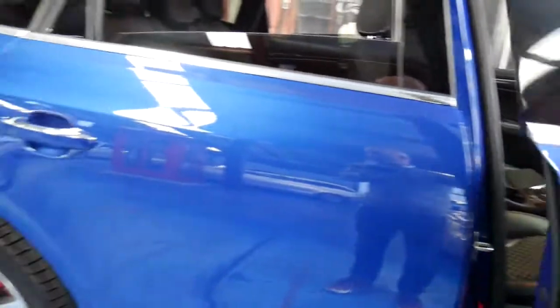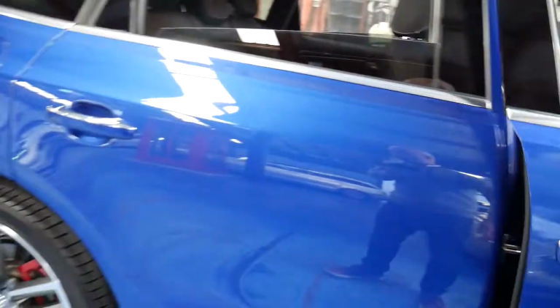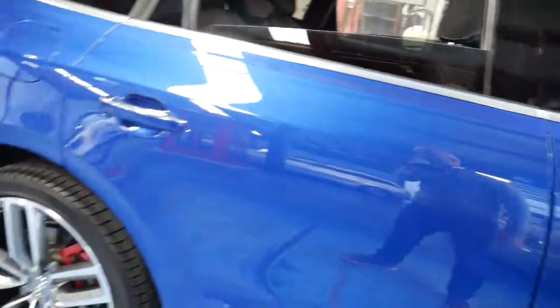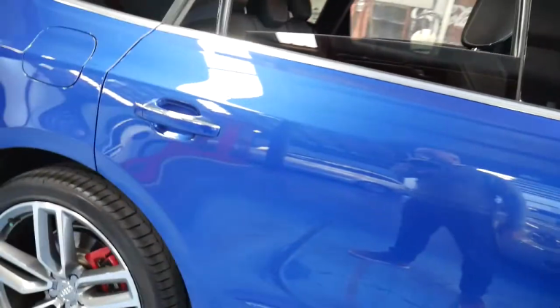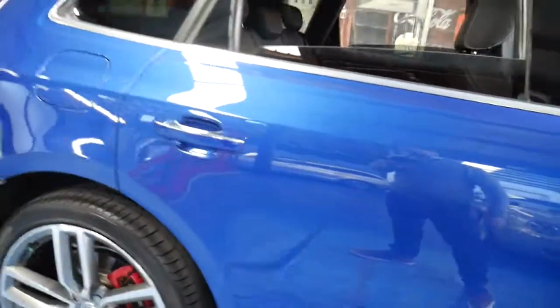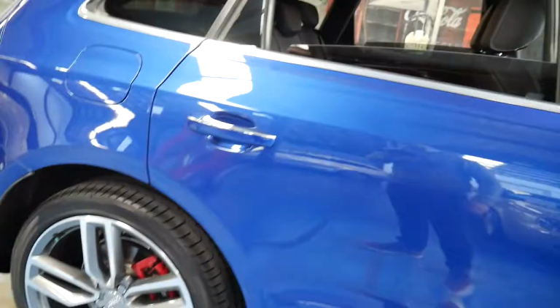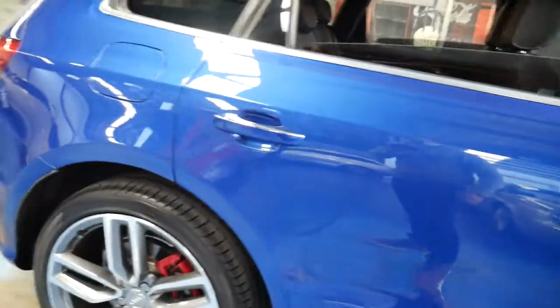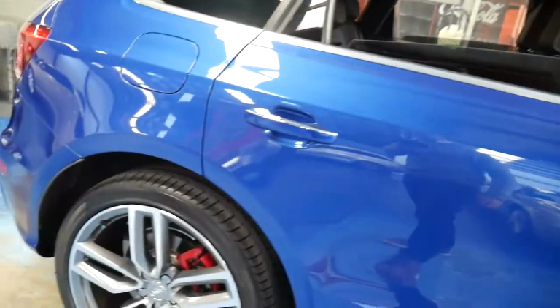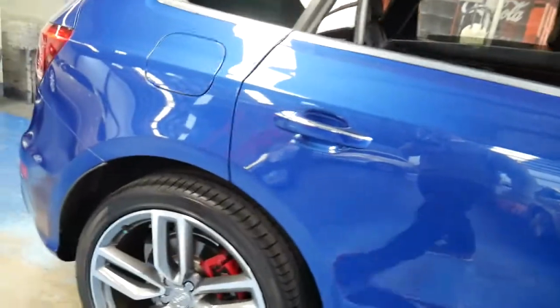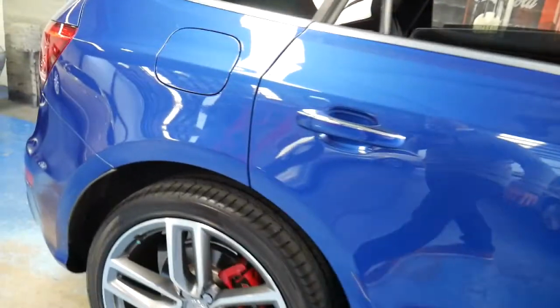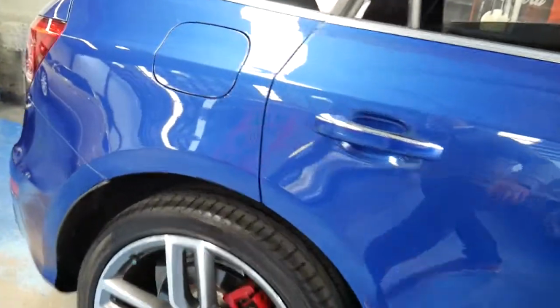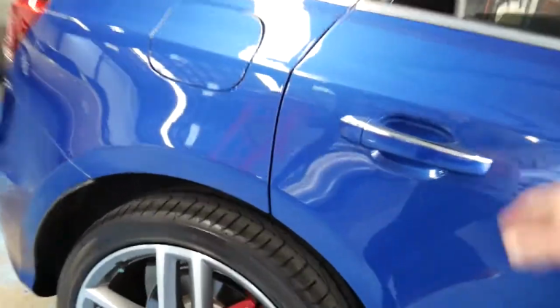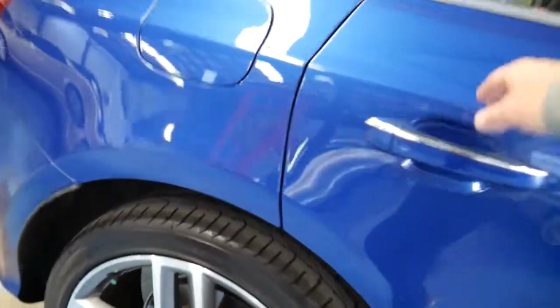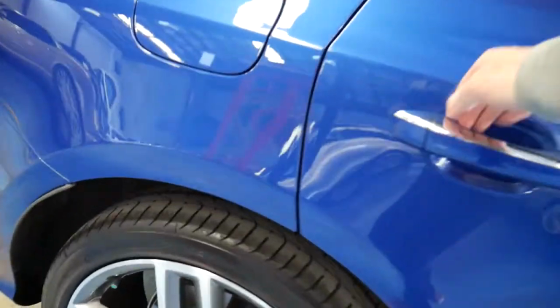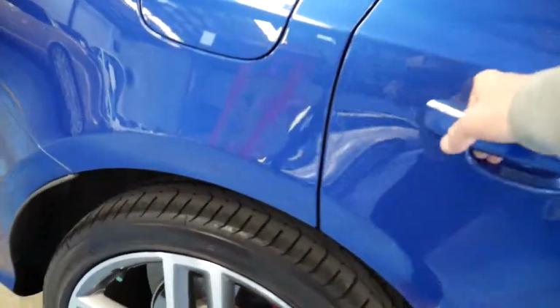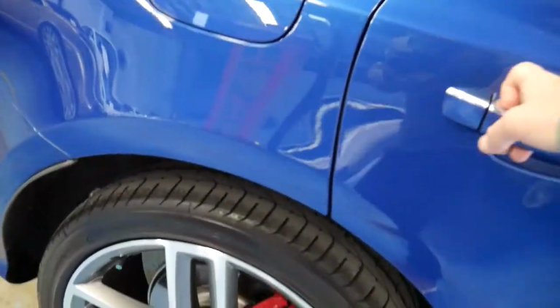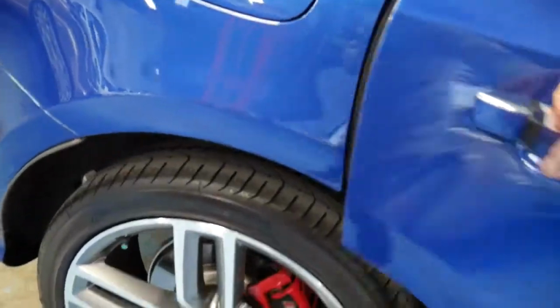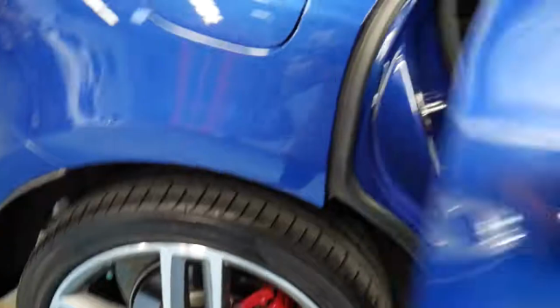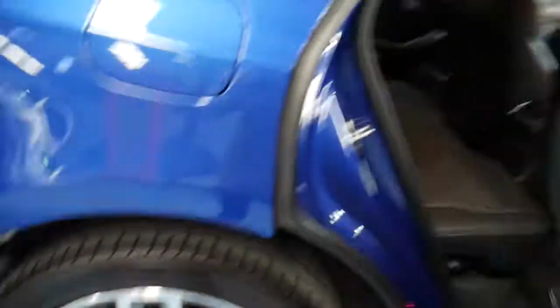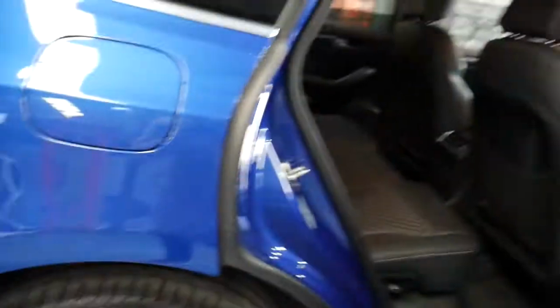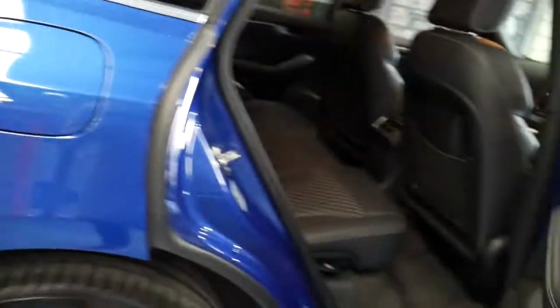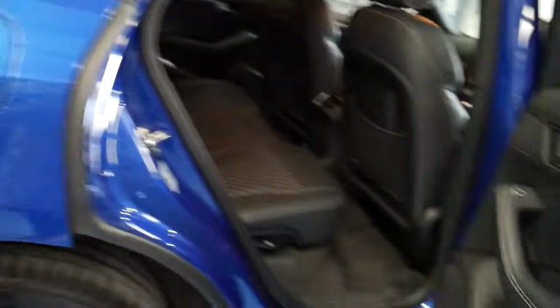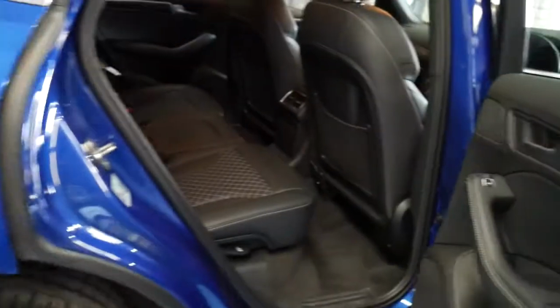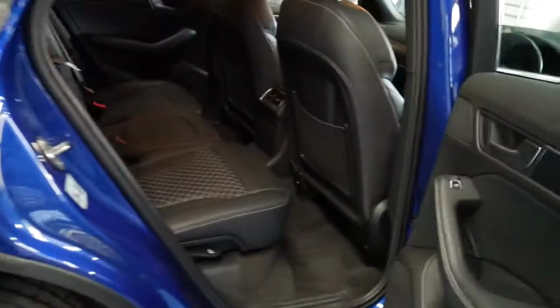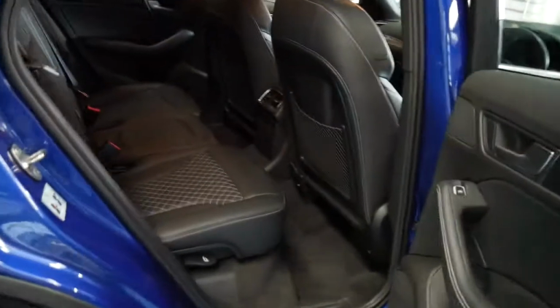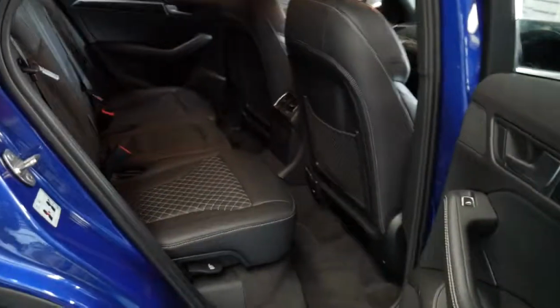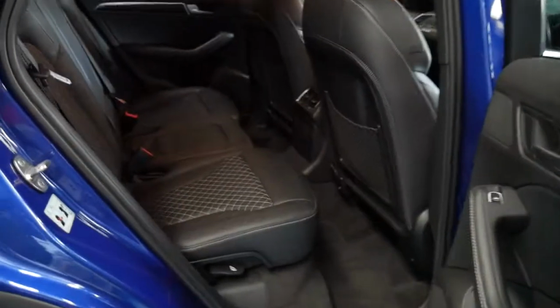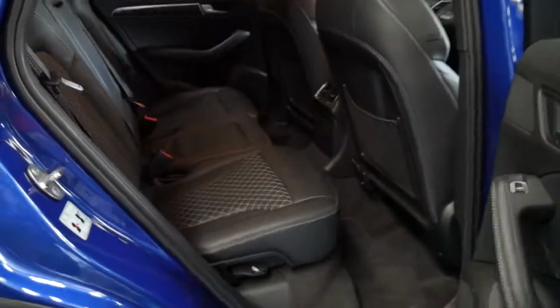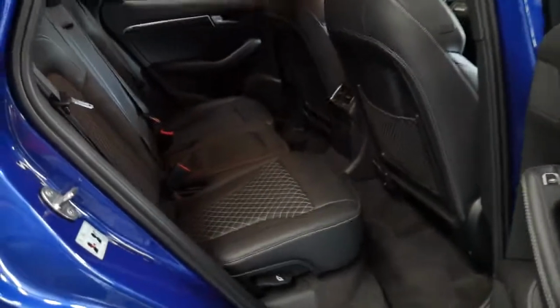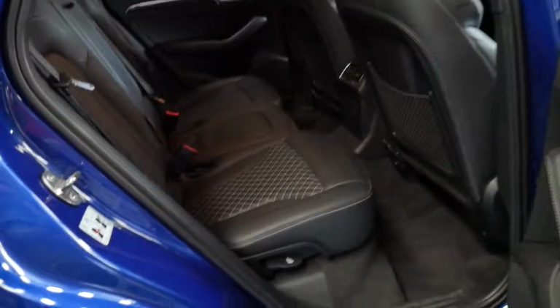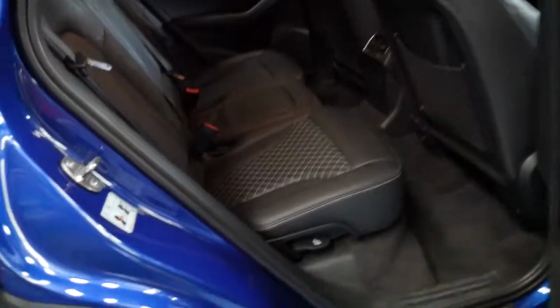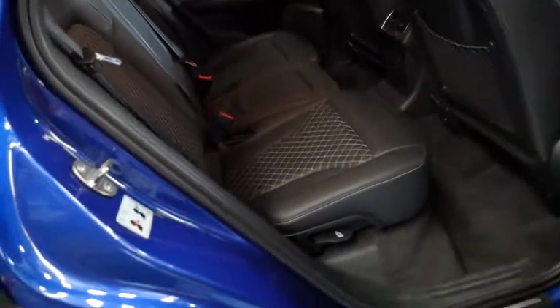So obviously they are a quattro. 21-inch alloy wheels was another option.